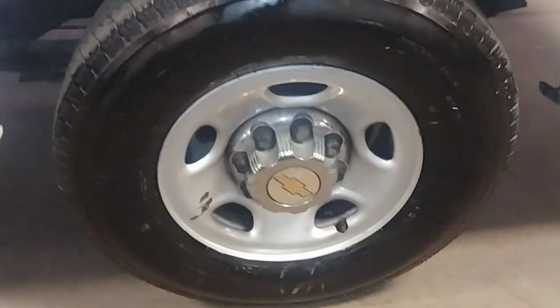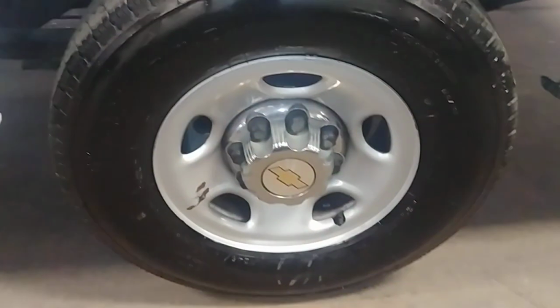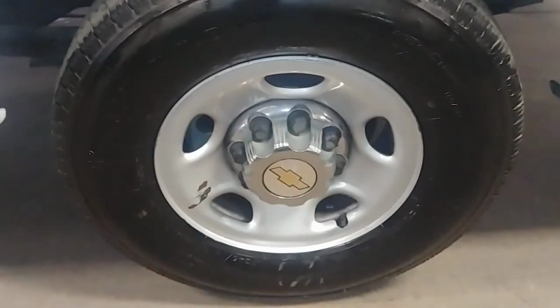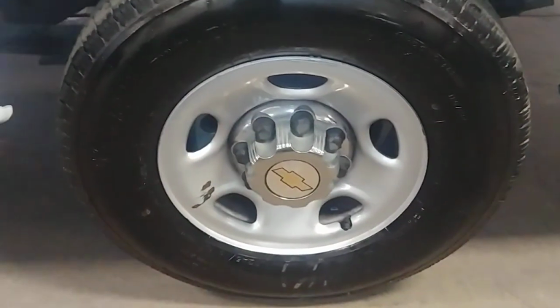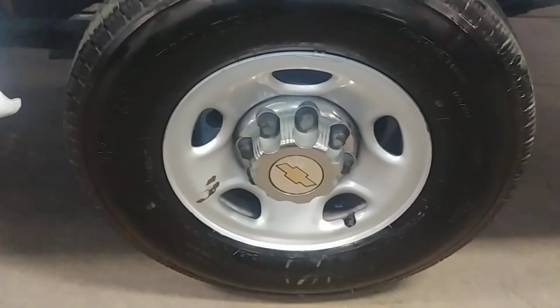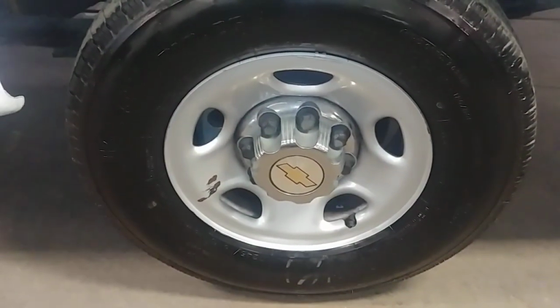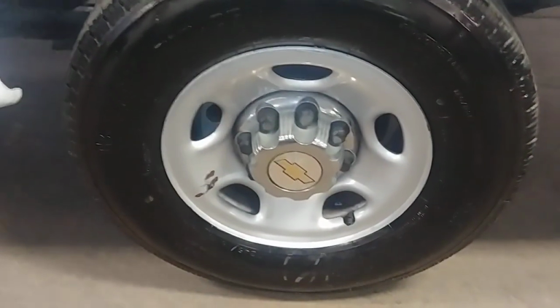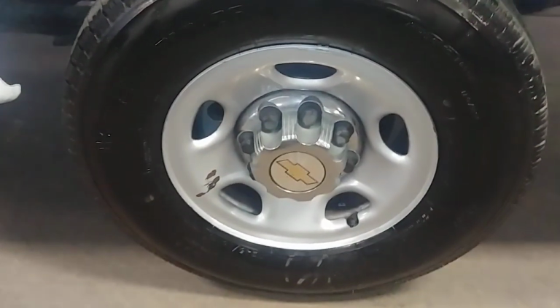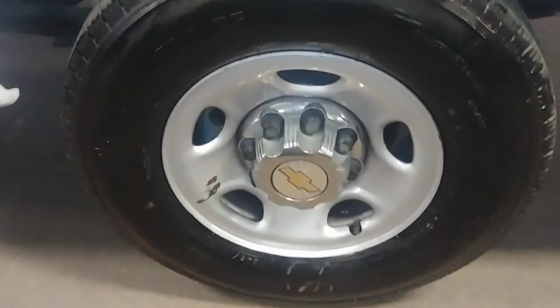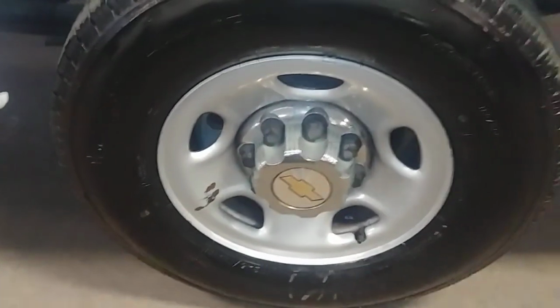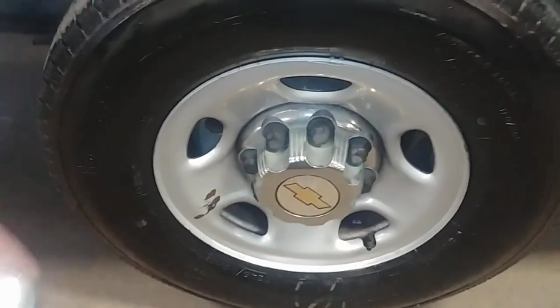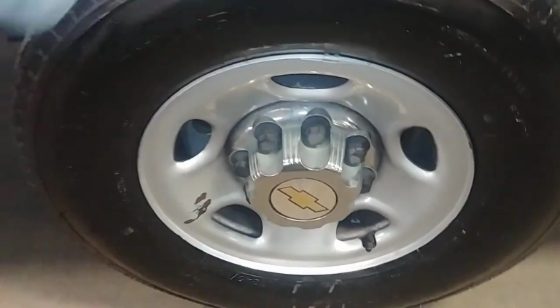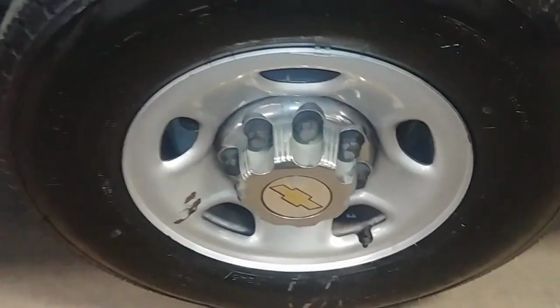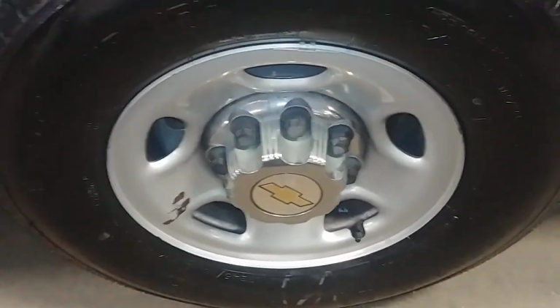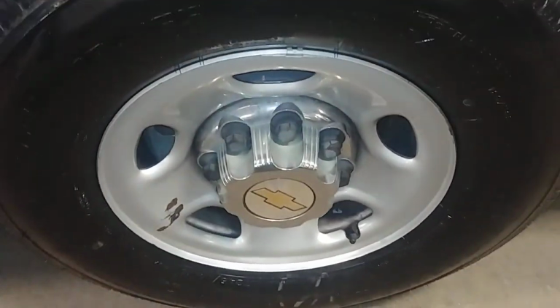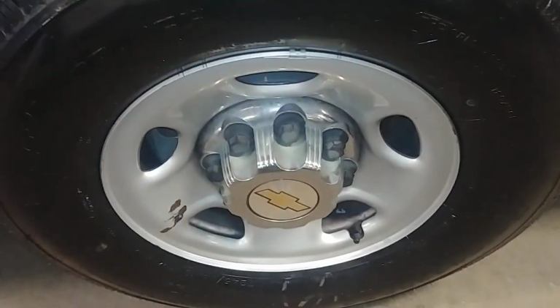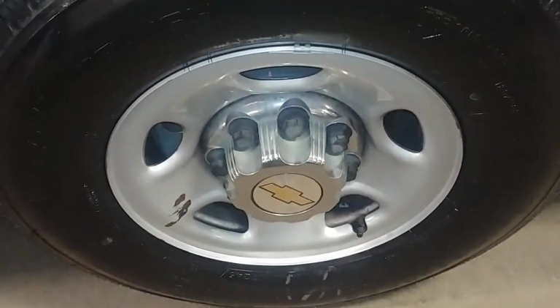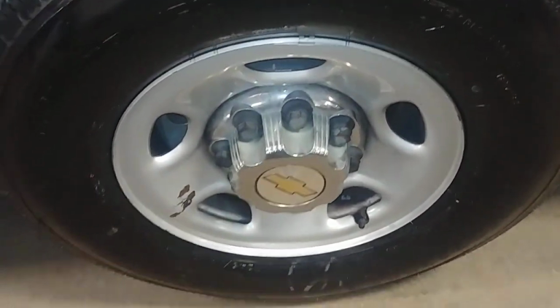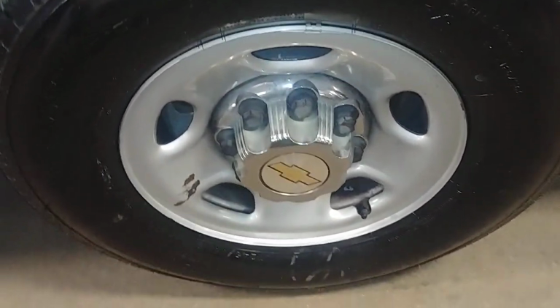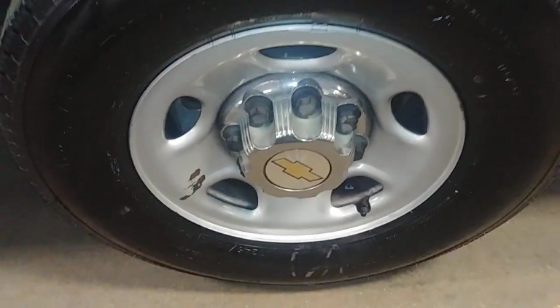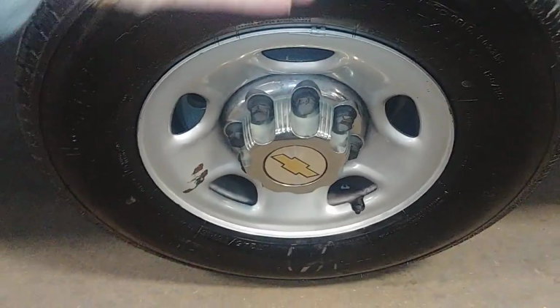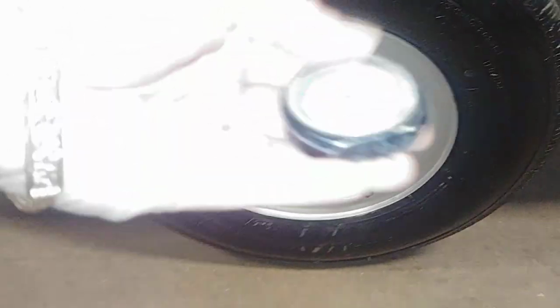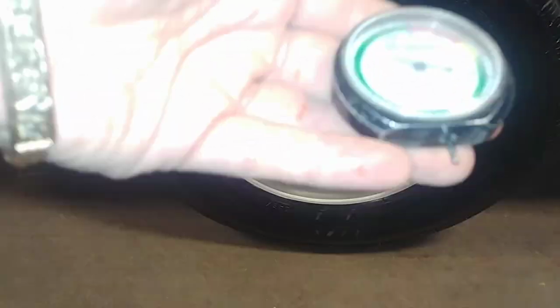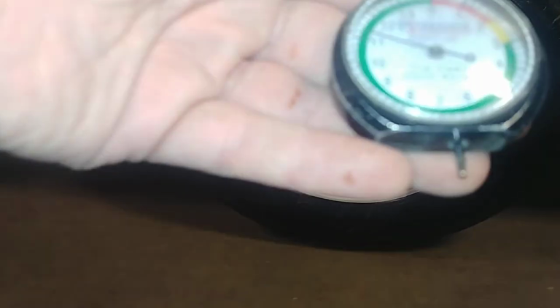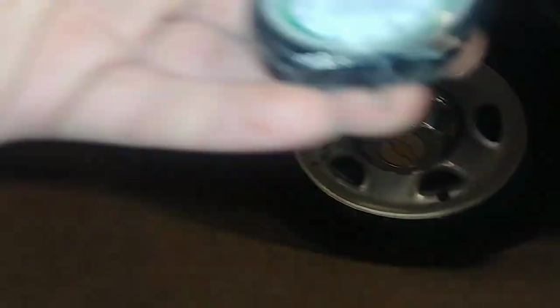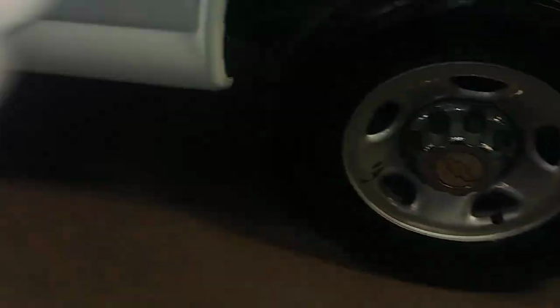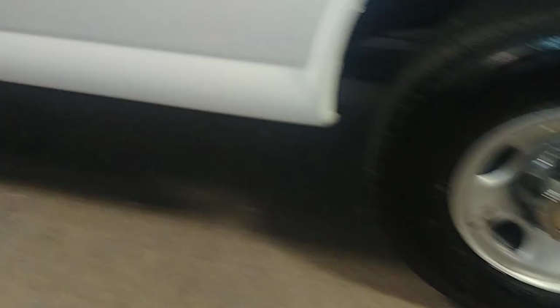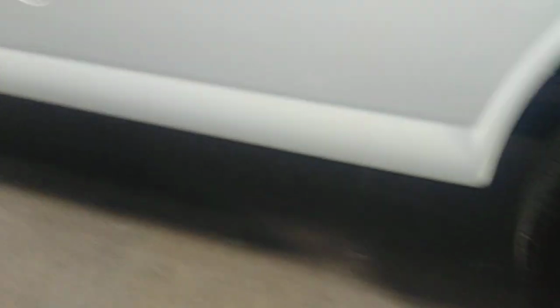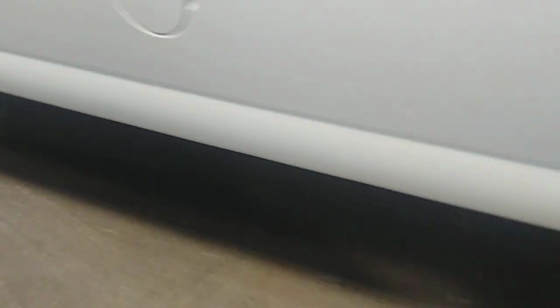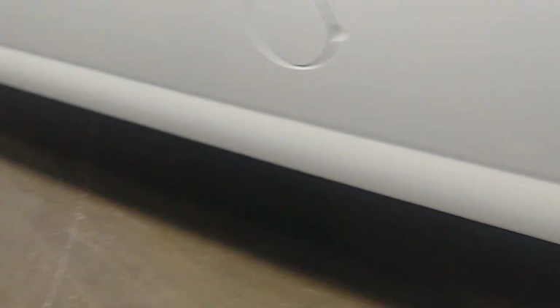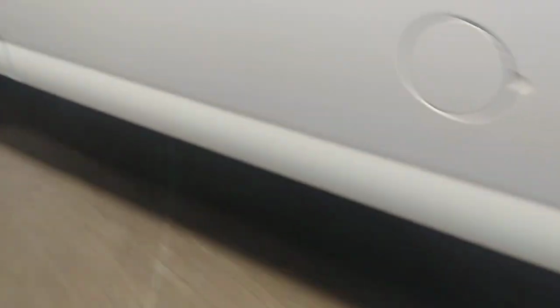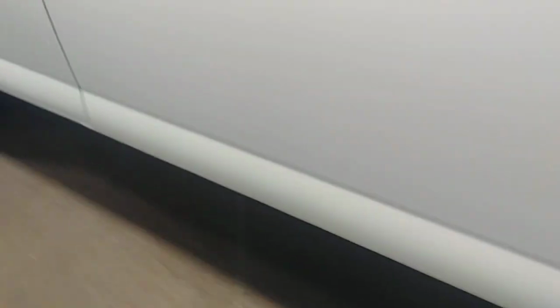Here's your rear passenger, rear driver's steel wheel. Your tire tread is over 7/32nds.